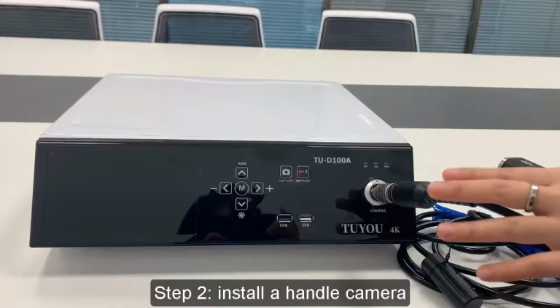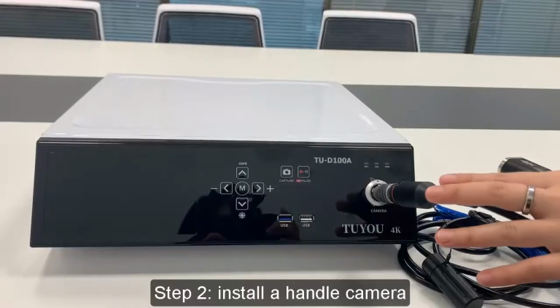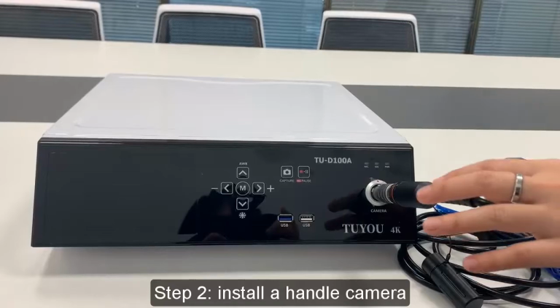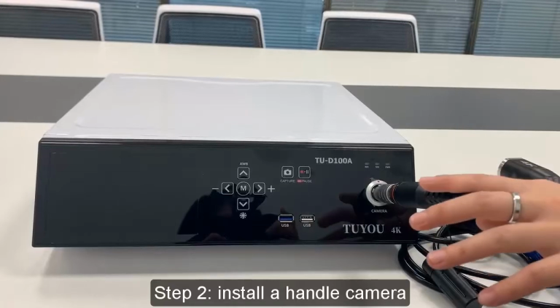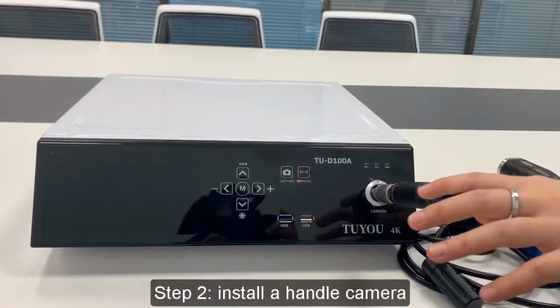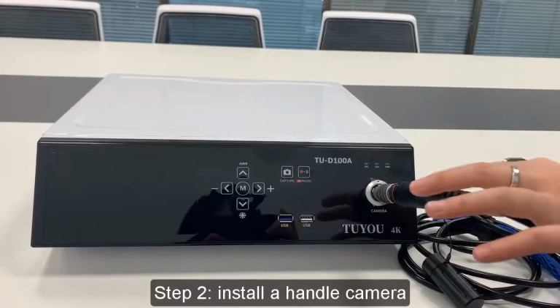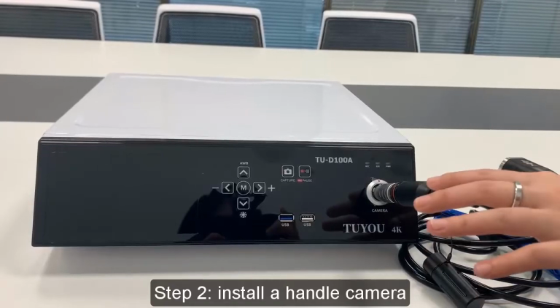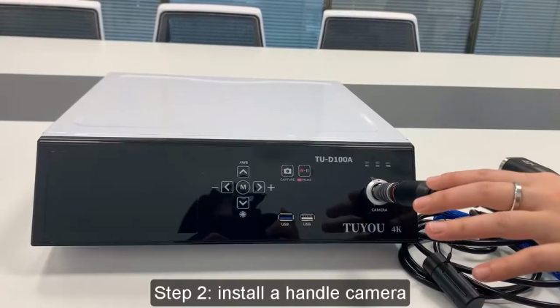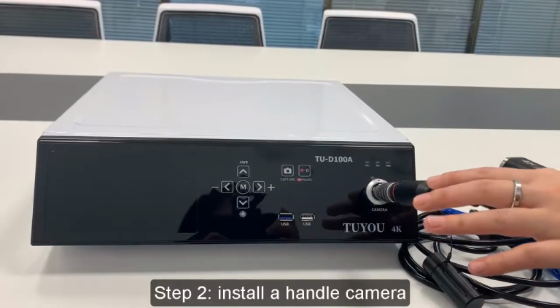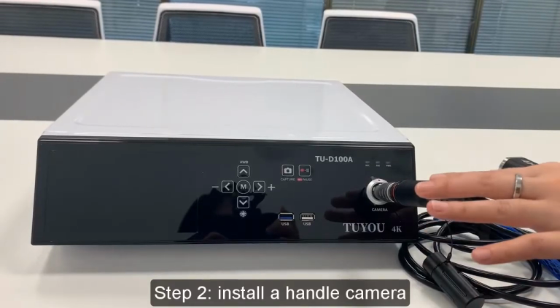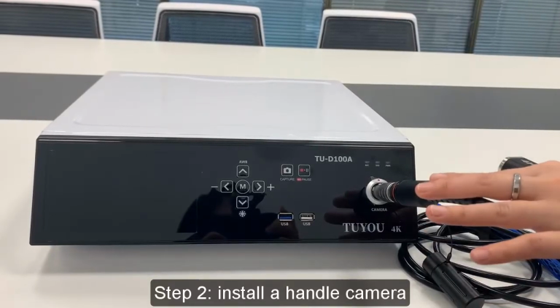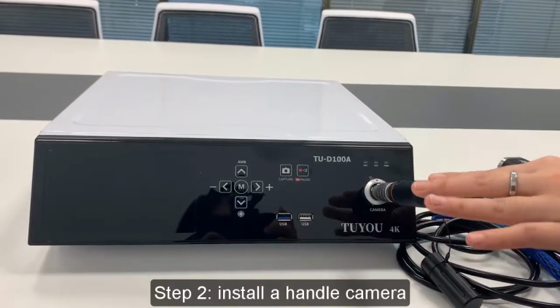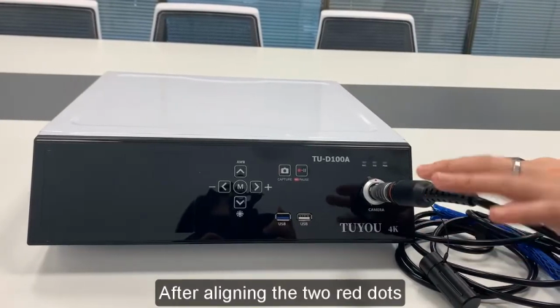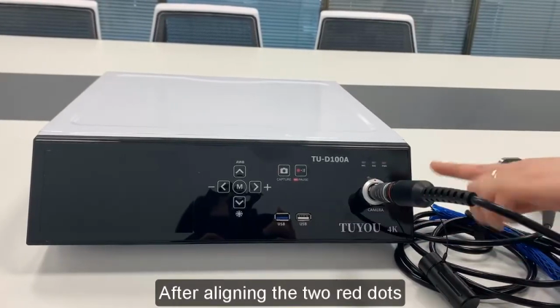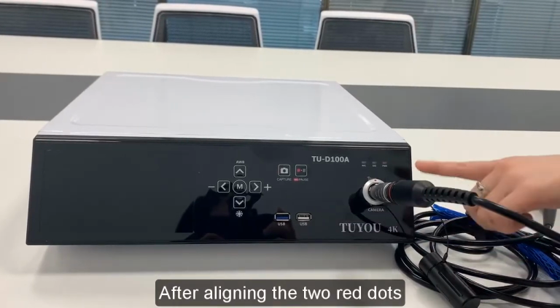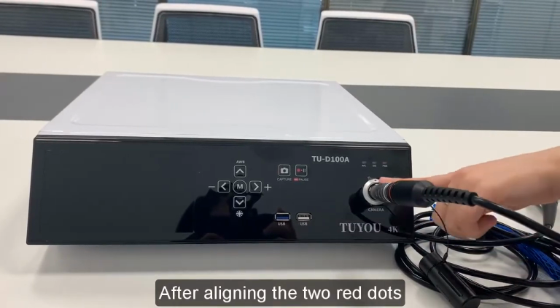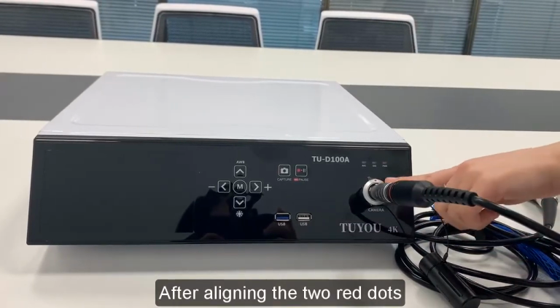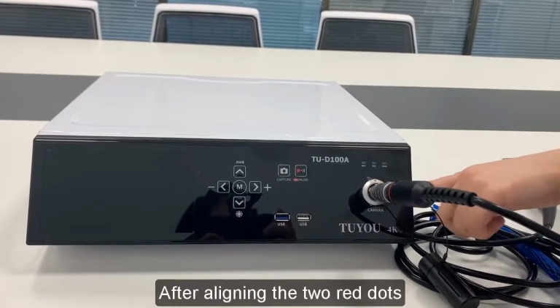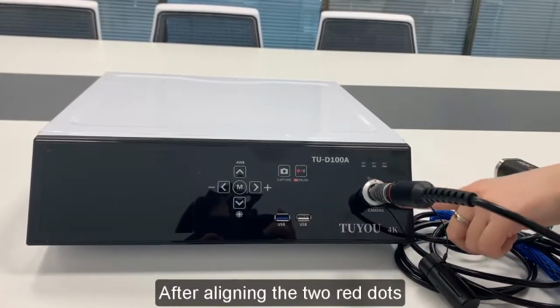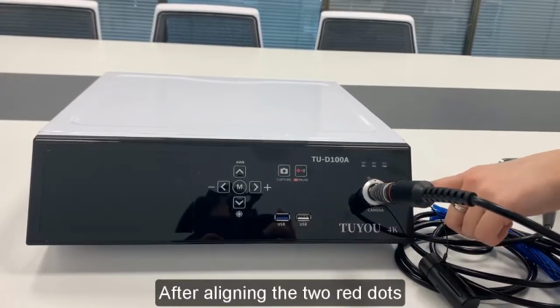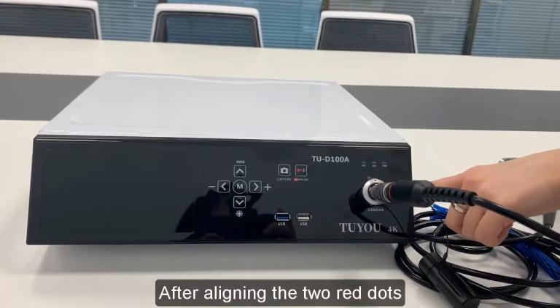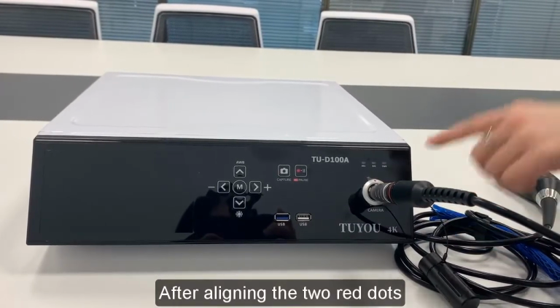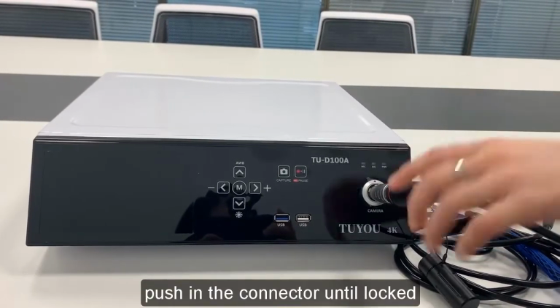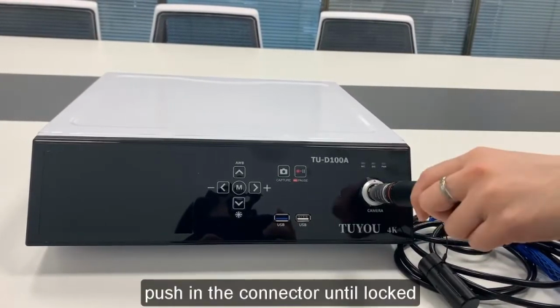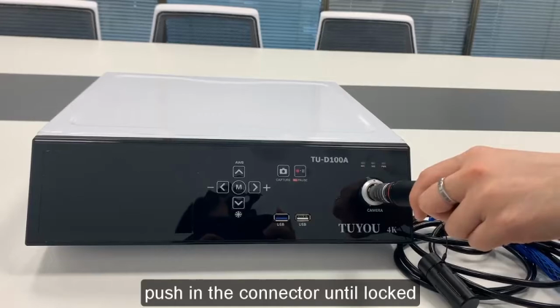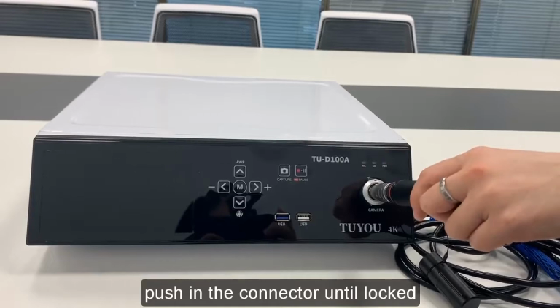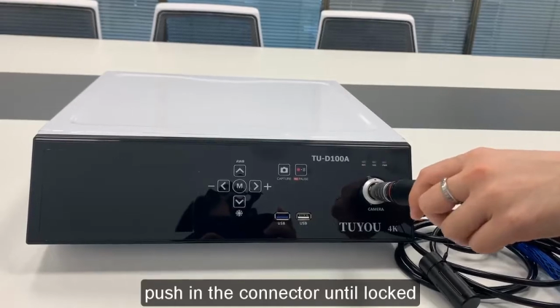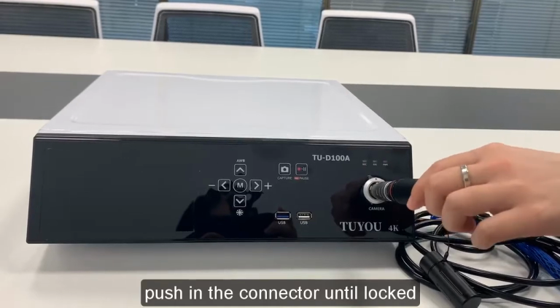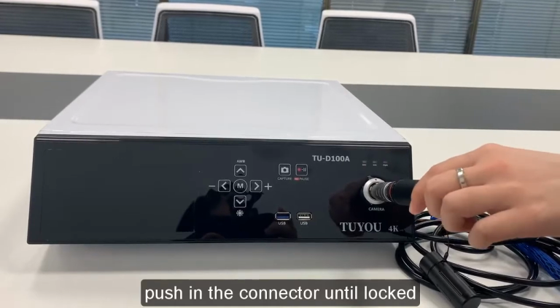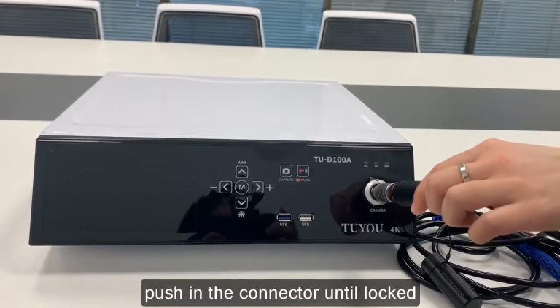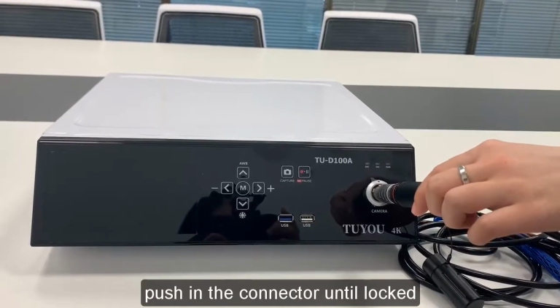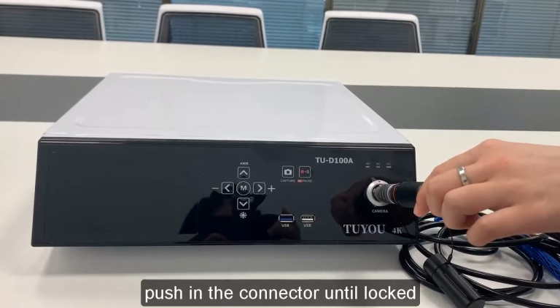Step 2: Install the handle camera. After aligning the two red dots, push in the connector until locked.